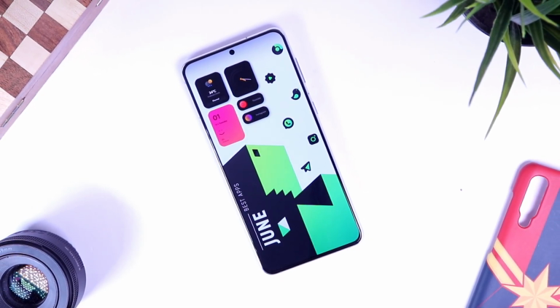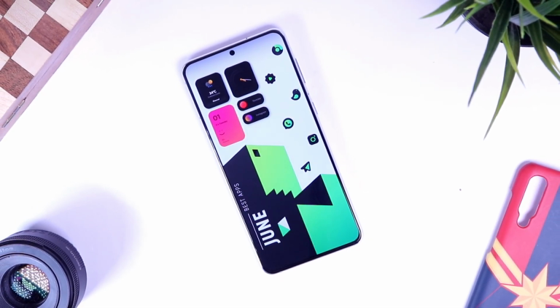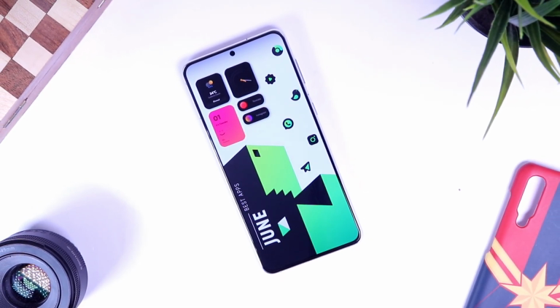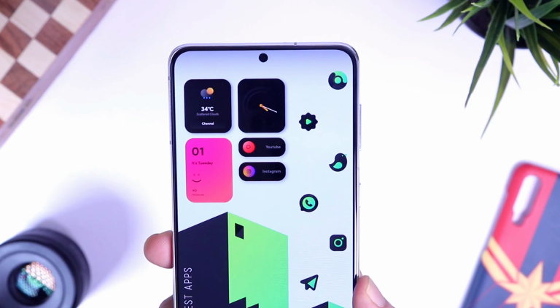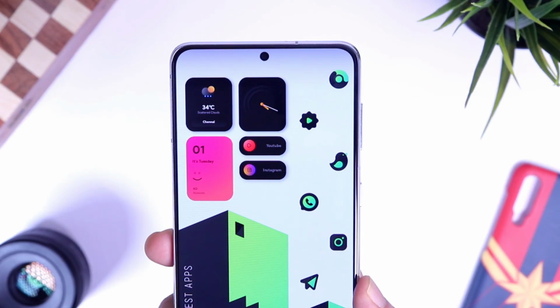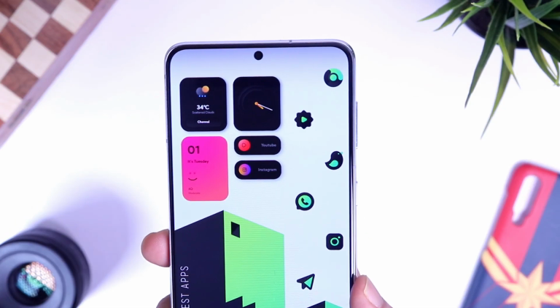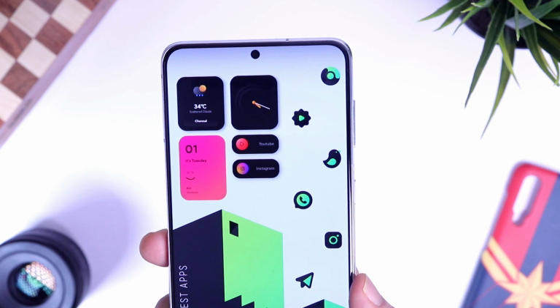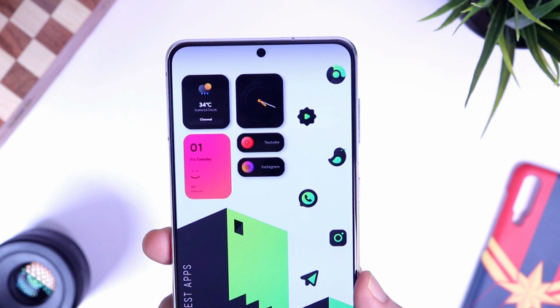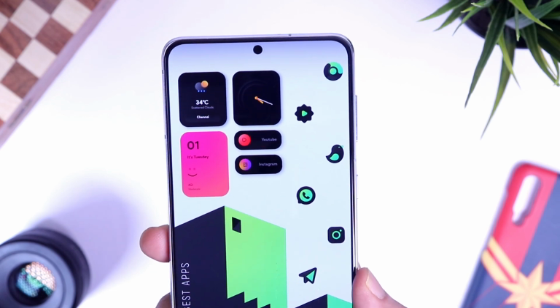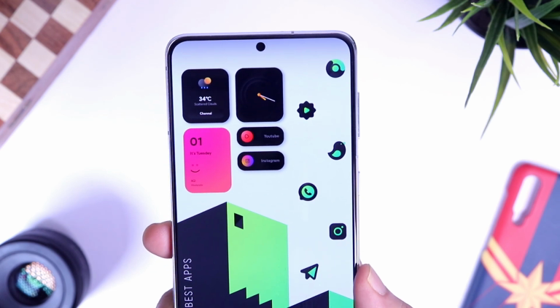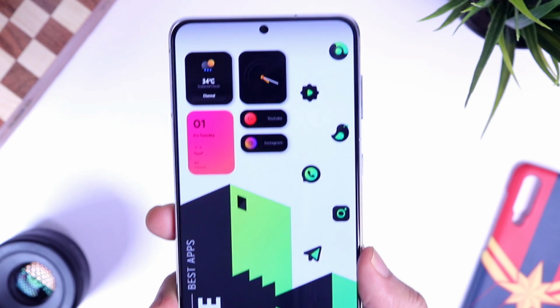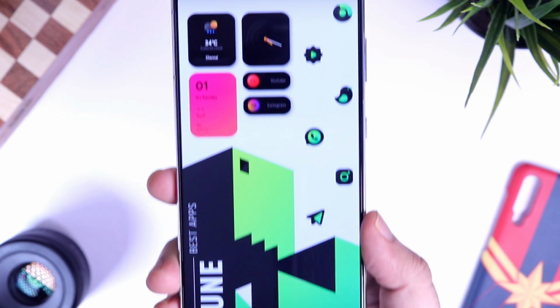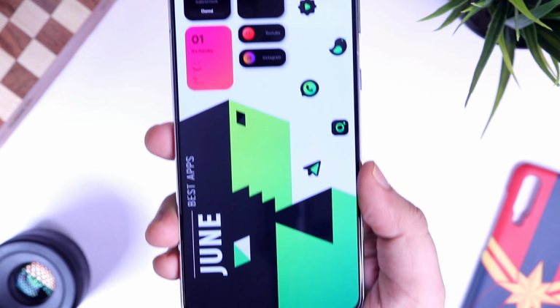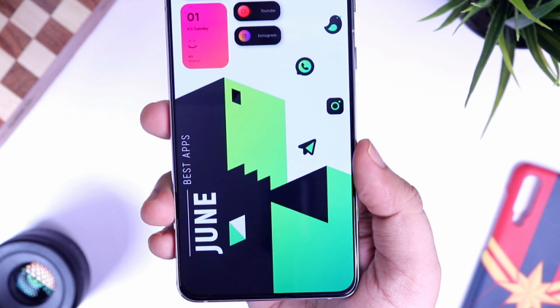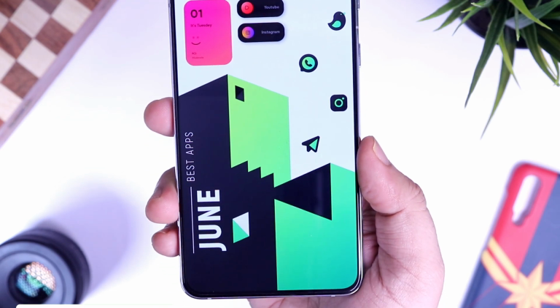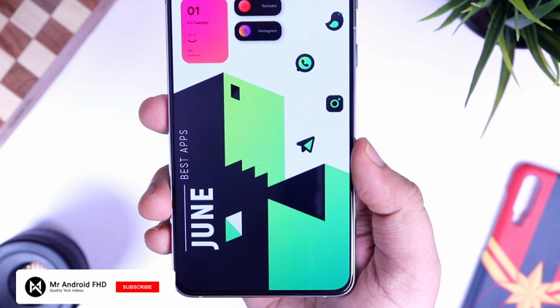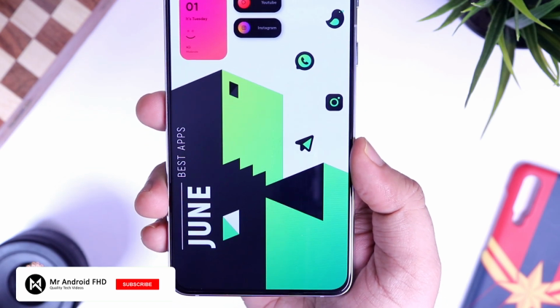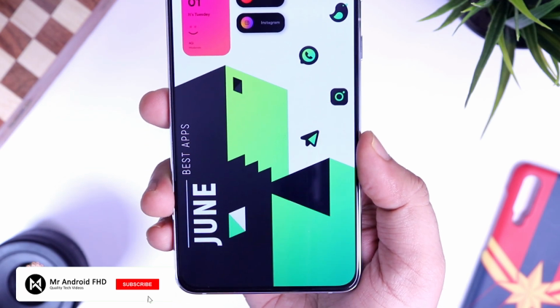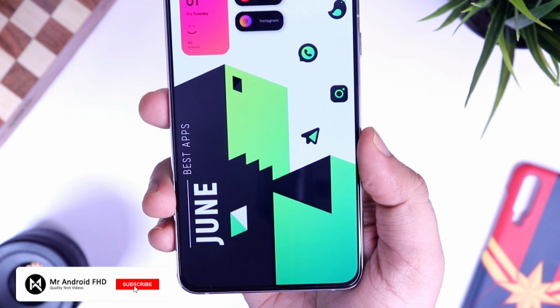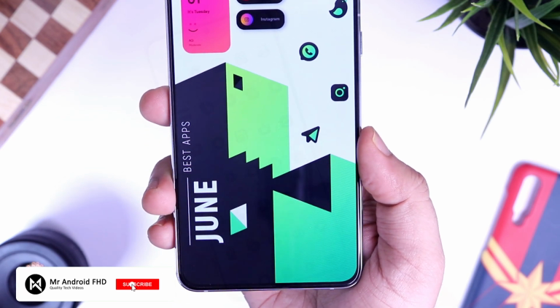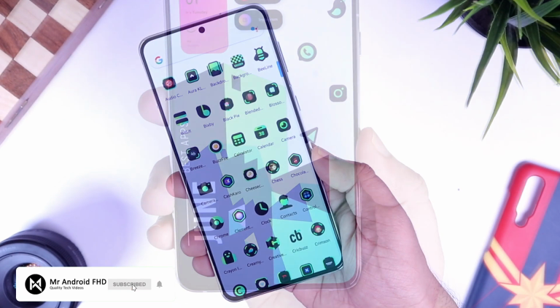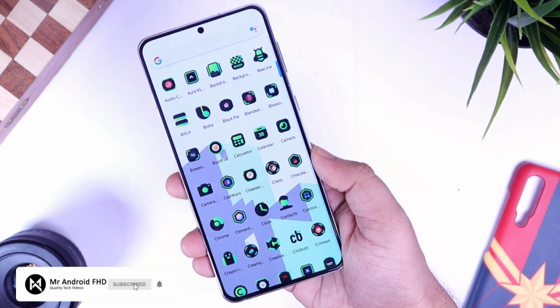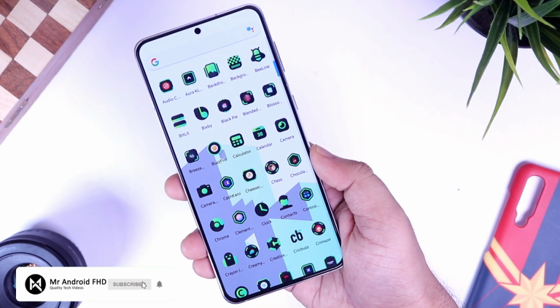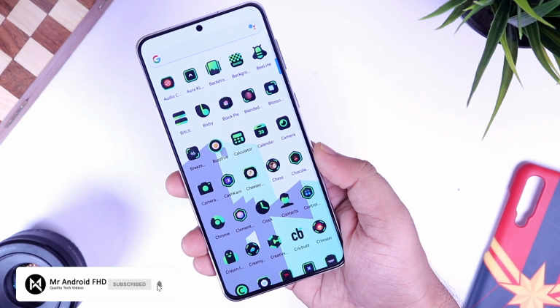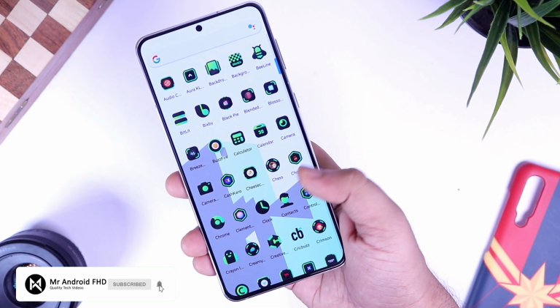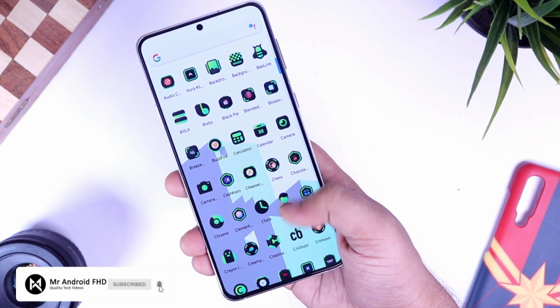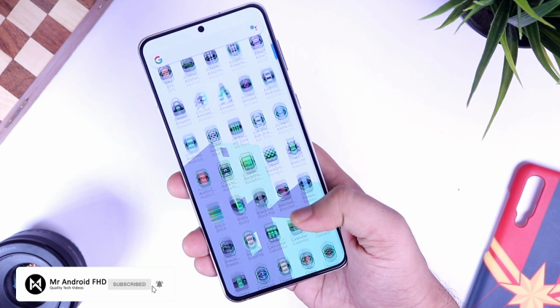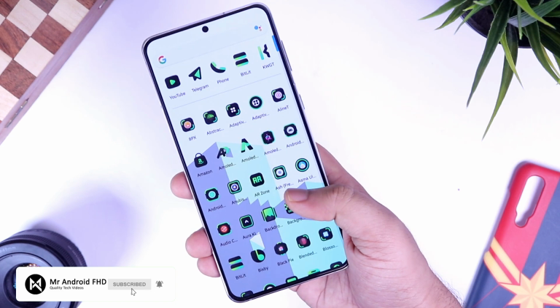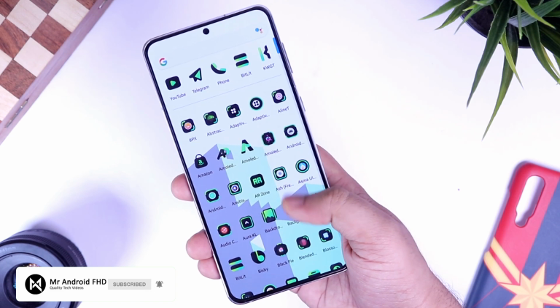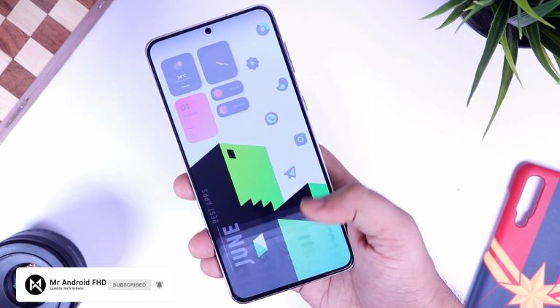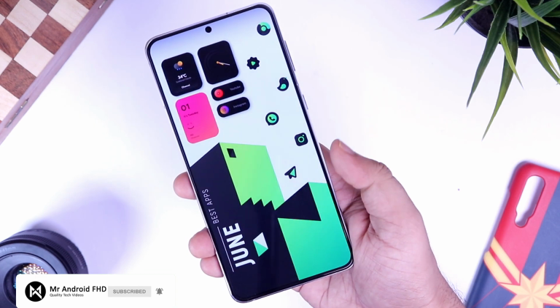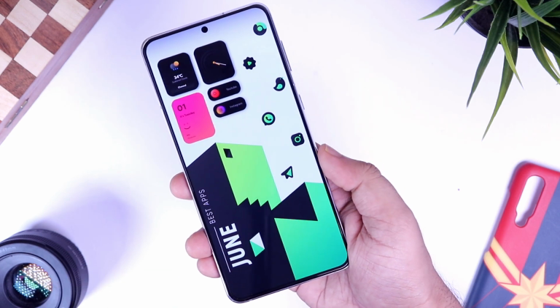That's pretty much it guys — these are five amazing apps you should definitely install for the month of June. If you liked this video, be sure to hit that like button and subscribe to the channel if you haven't already. I'm Mr. Android and I'll see you guys in the next one.